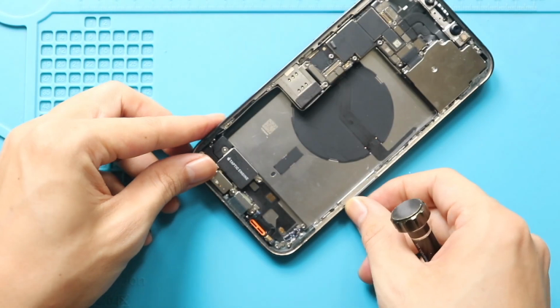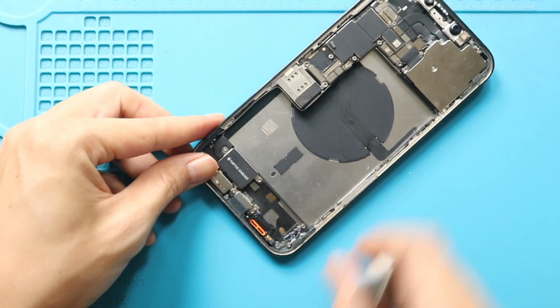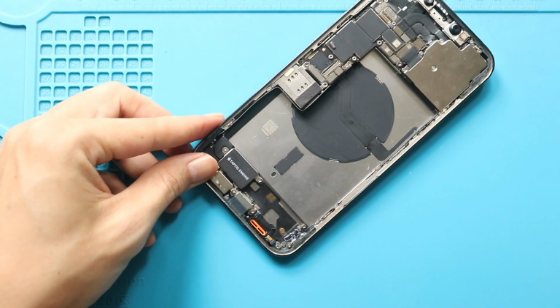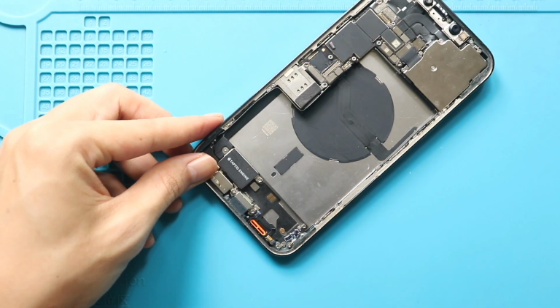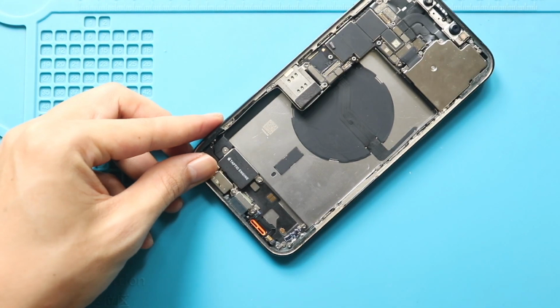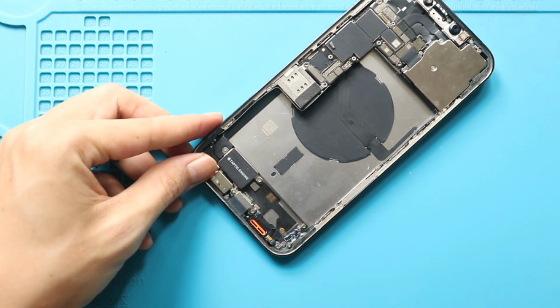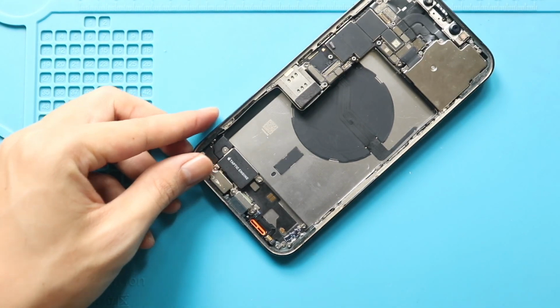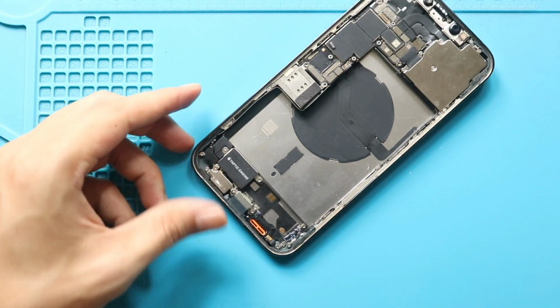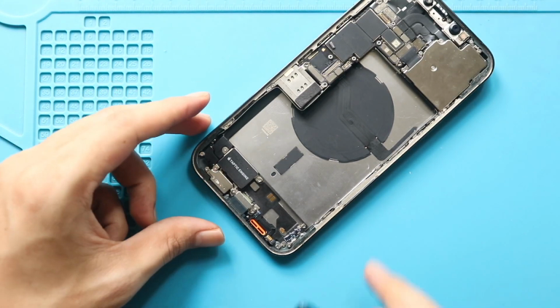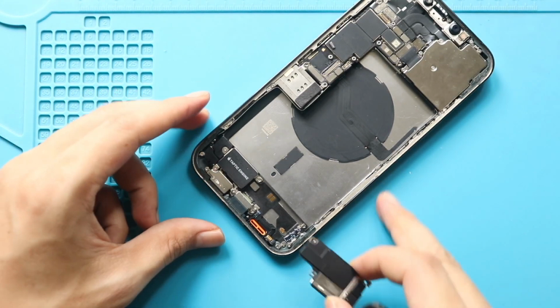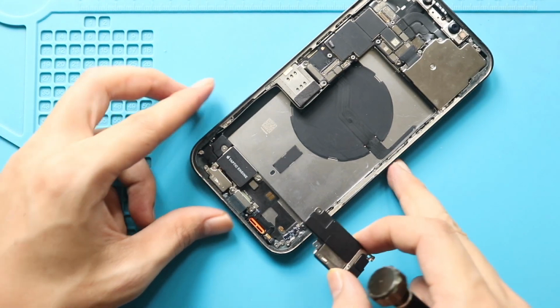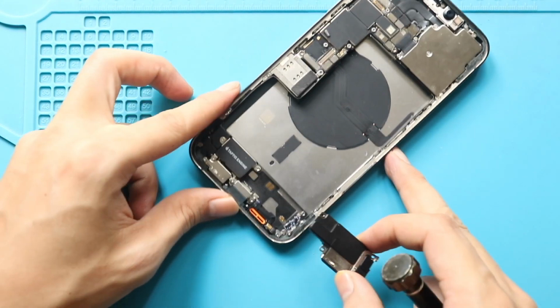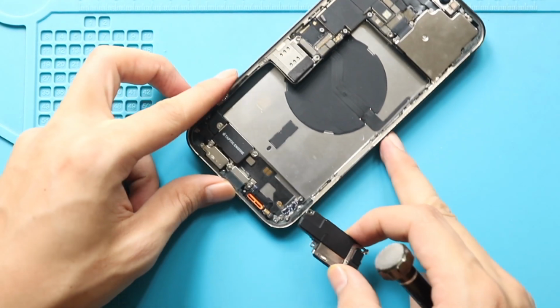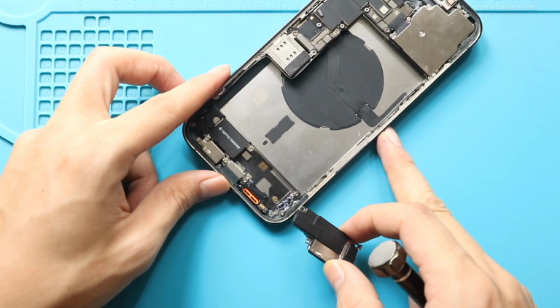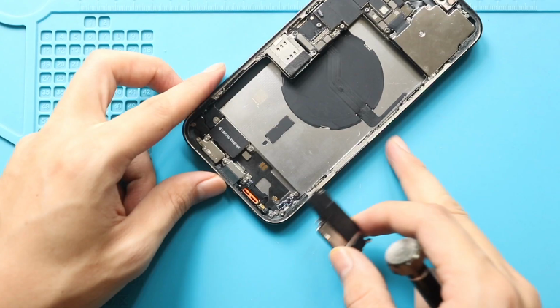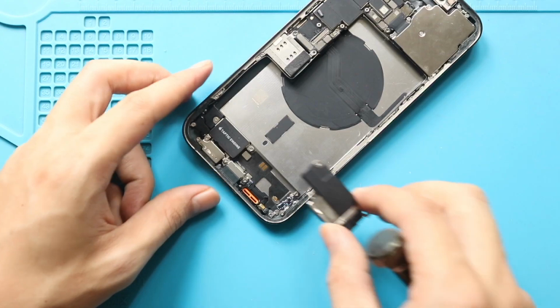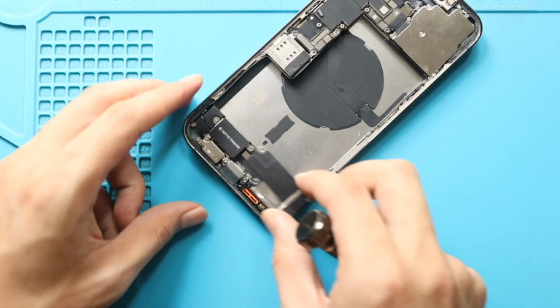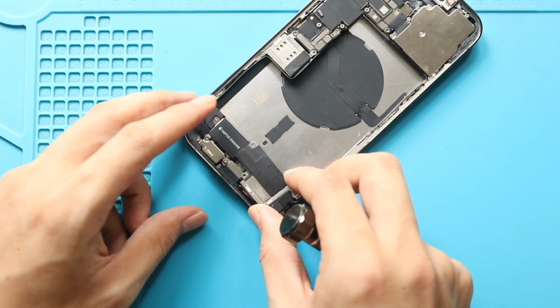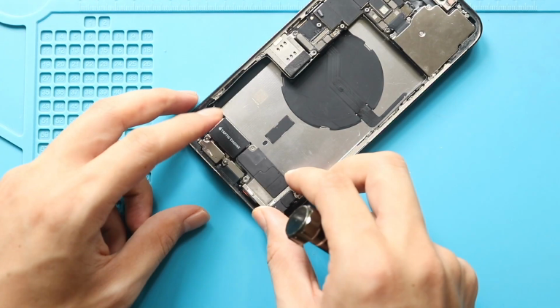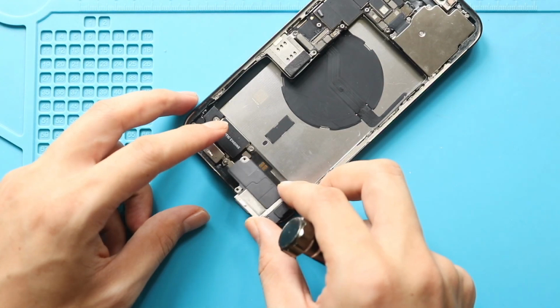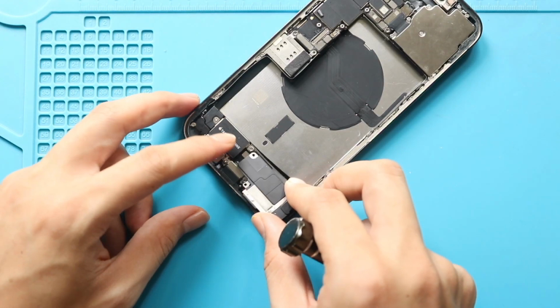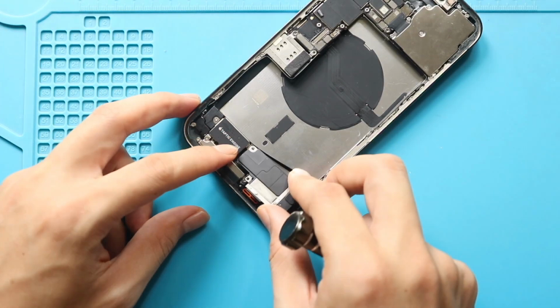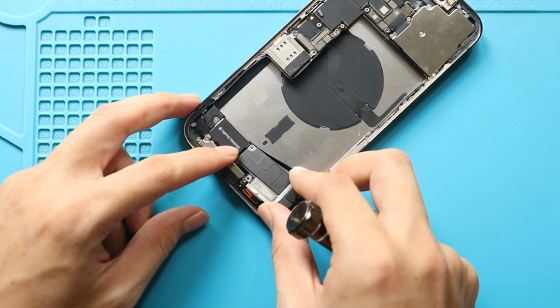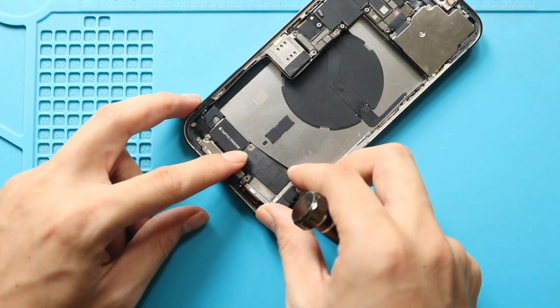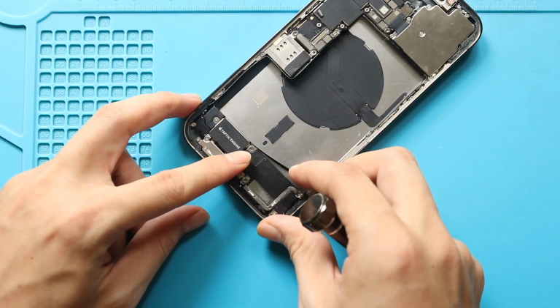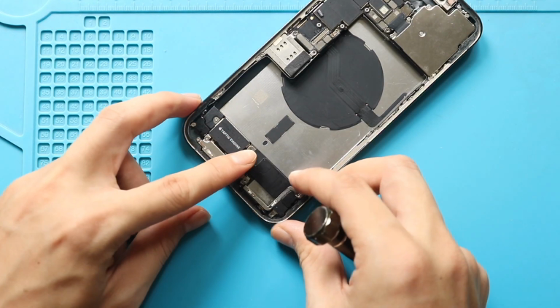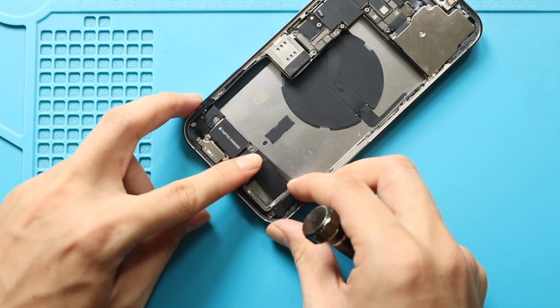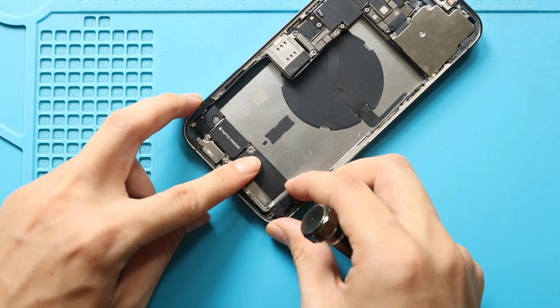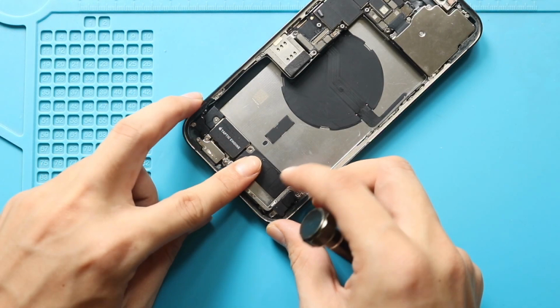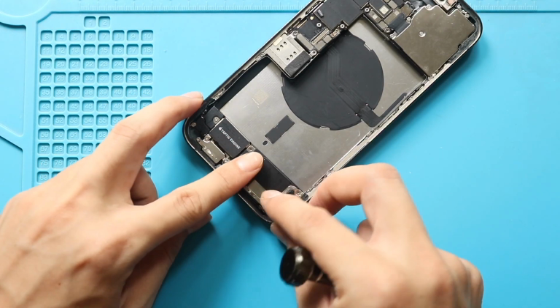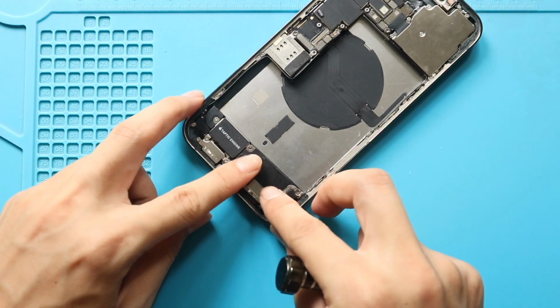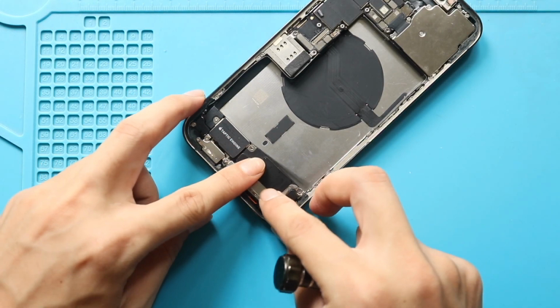Next, place the speaker and secure it with the screws.